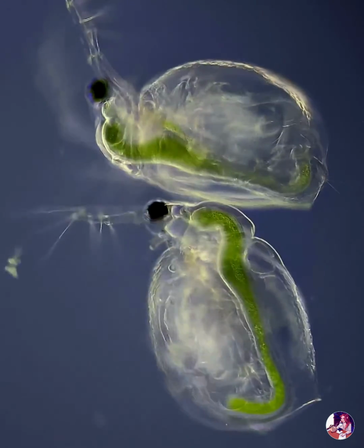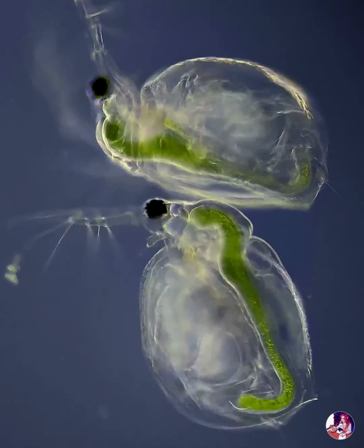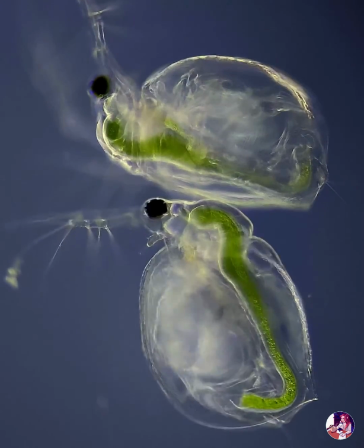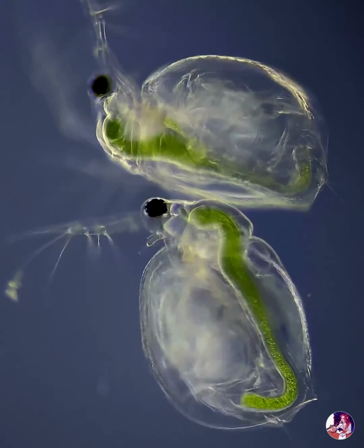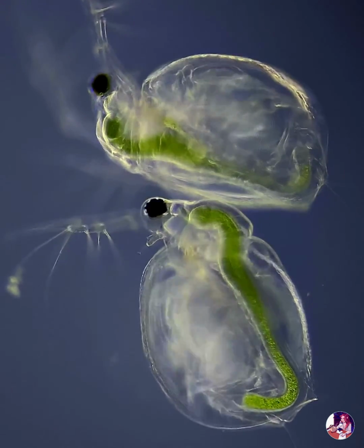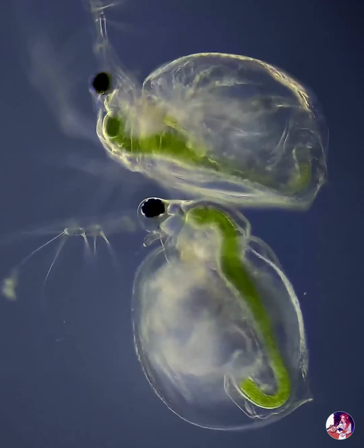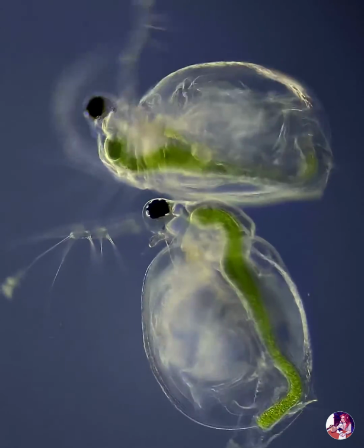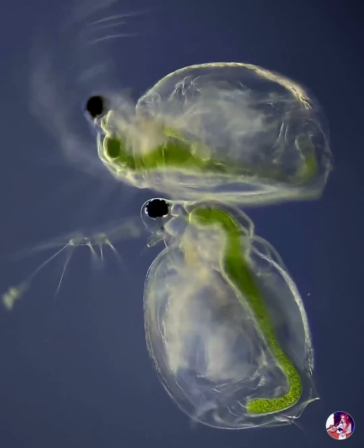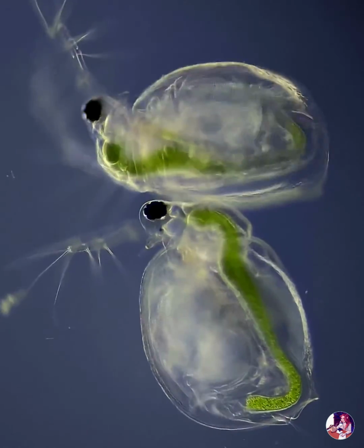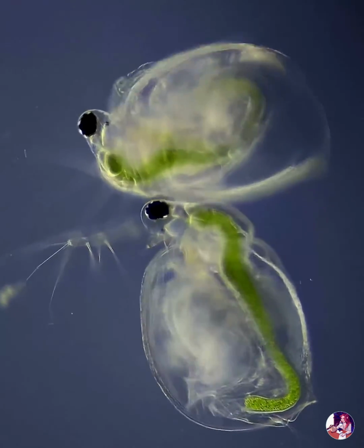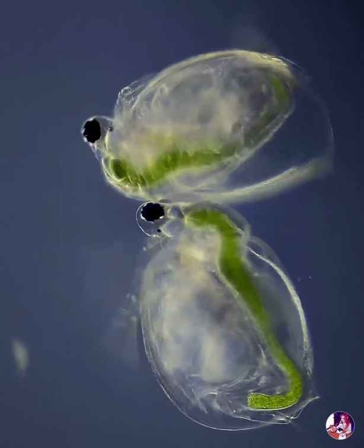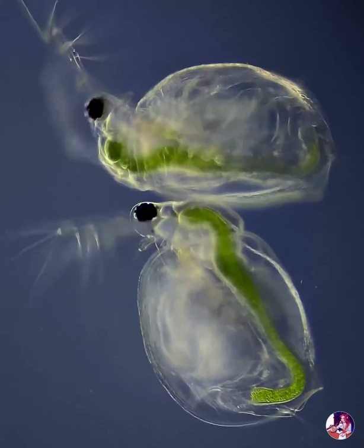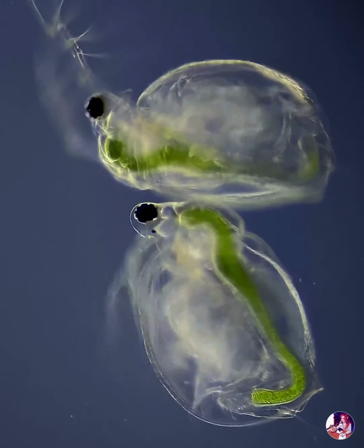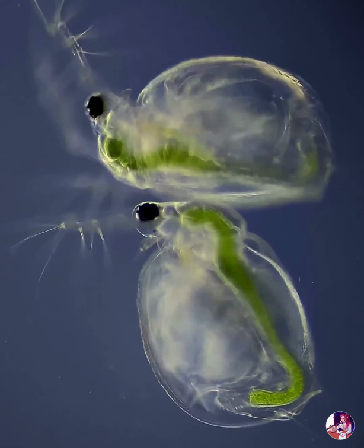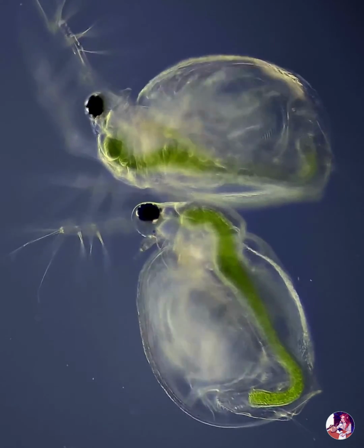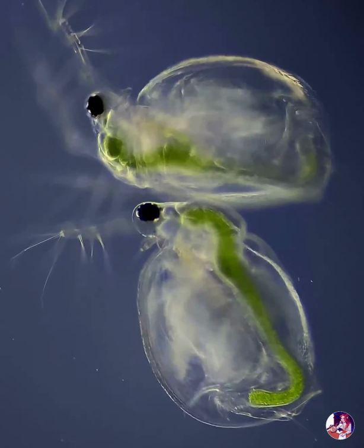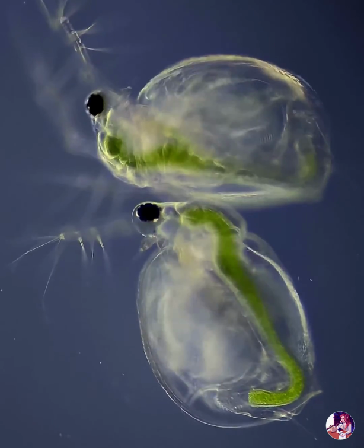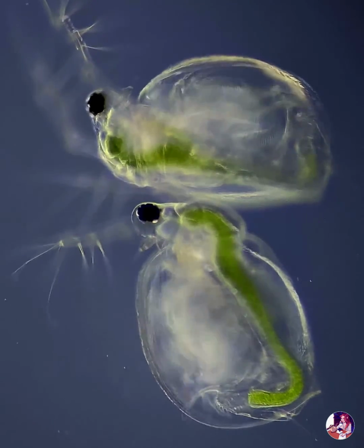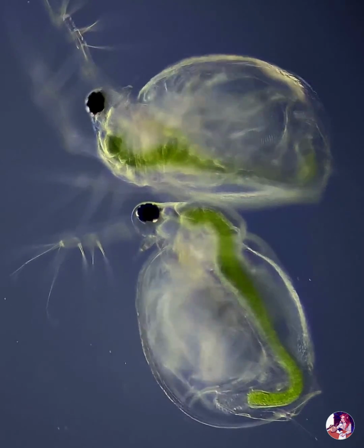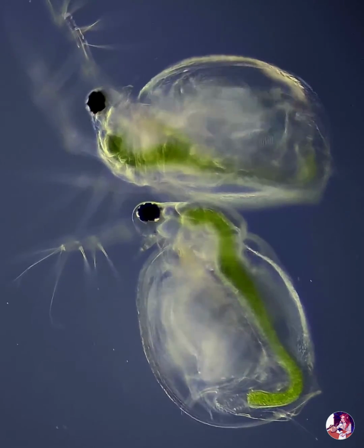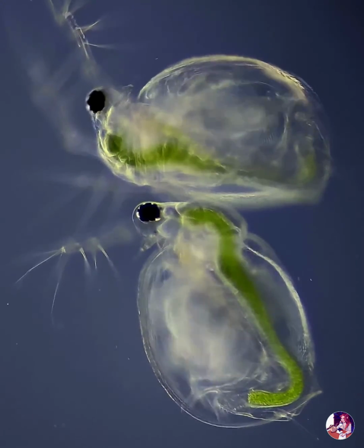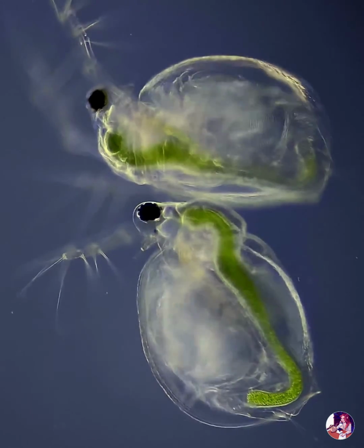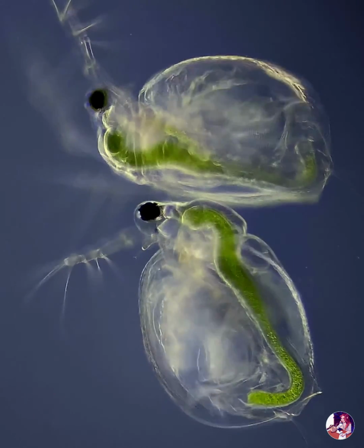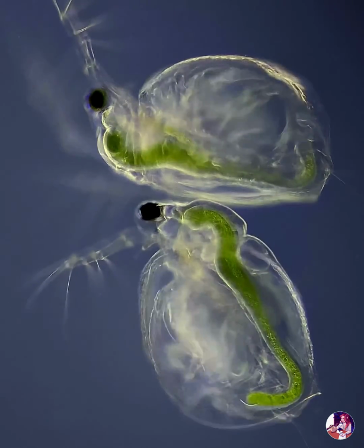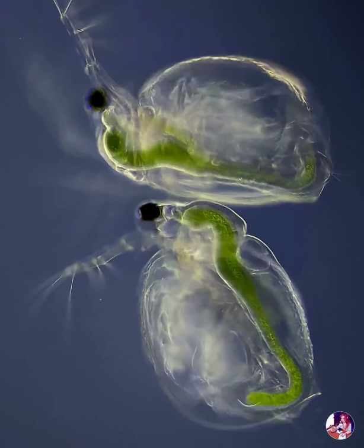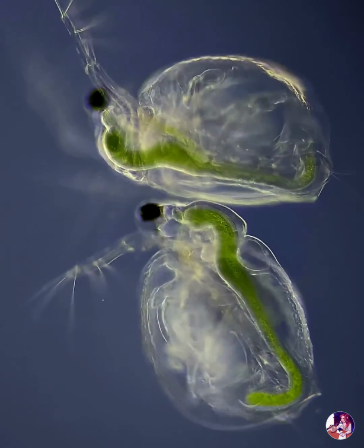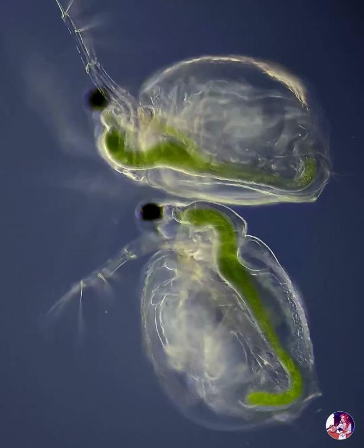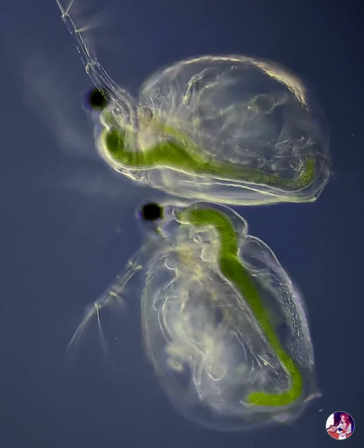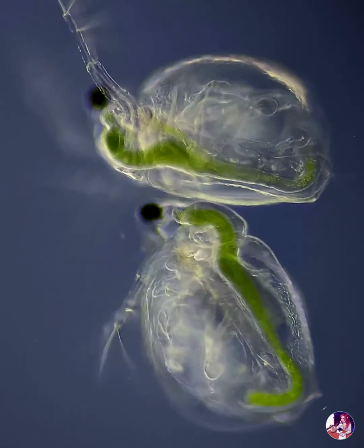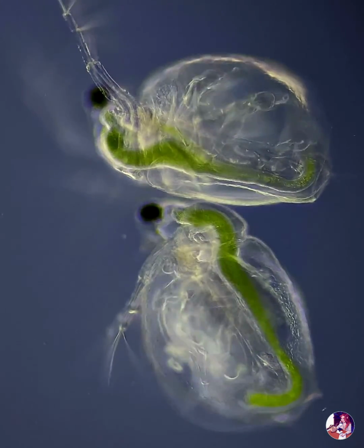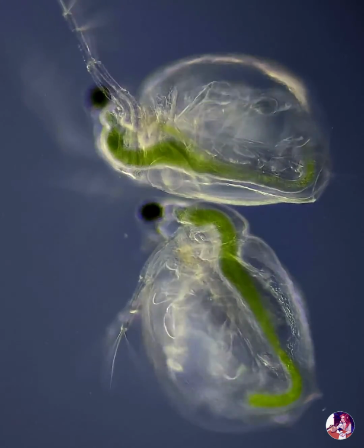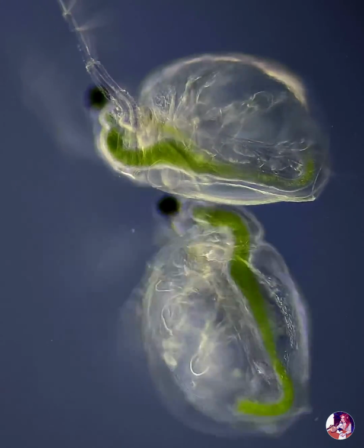They propel themselves with their large, branch-shaped antennae. It resembles the jumping of a flea, hence their common name, water fleas.